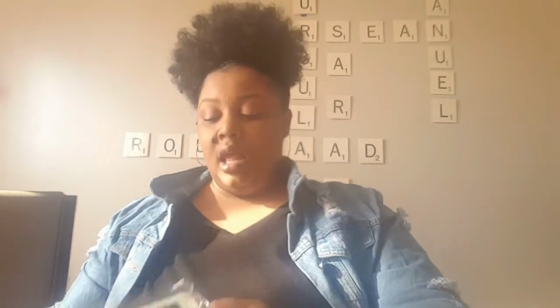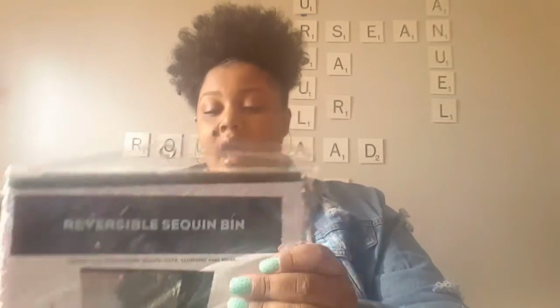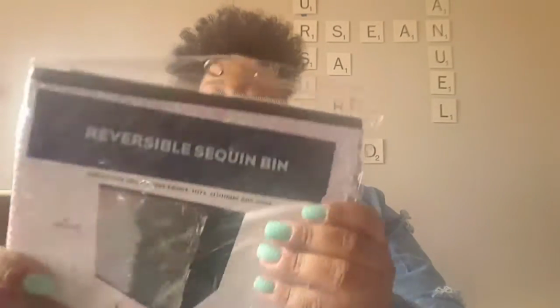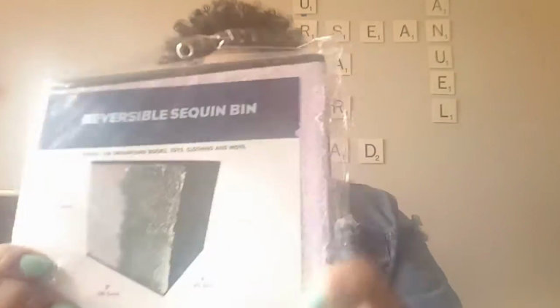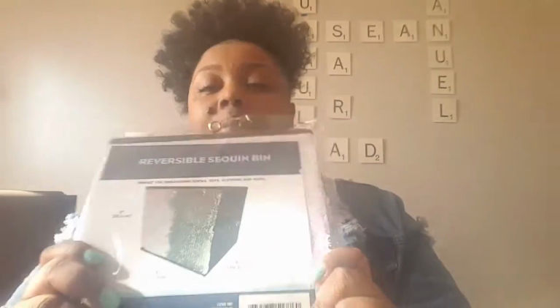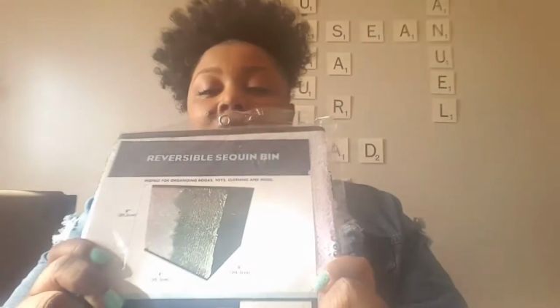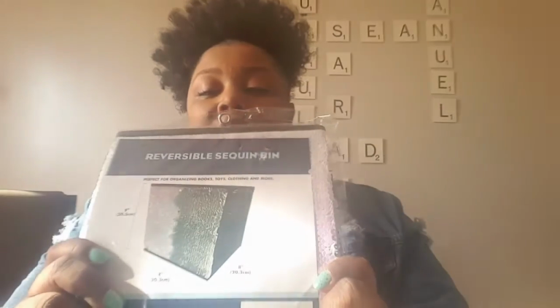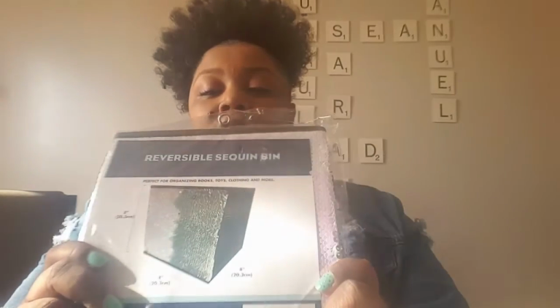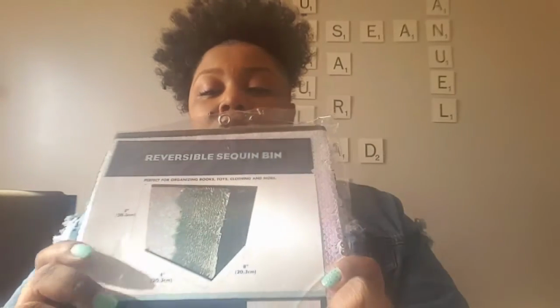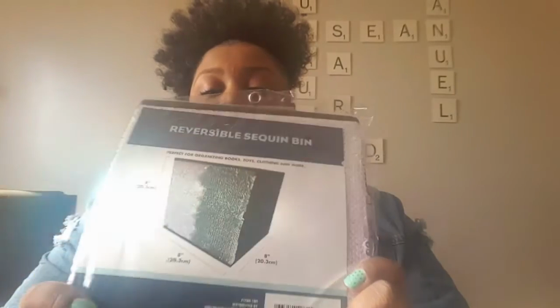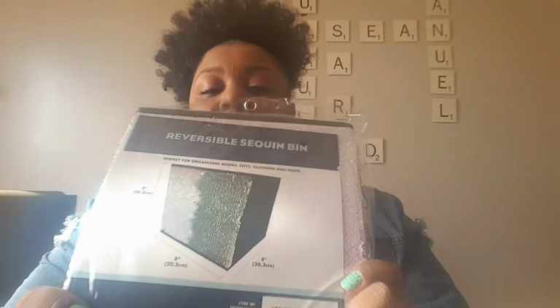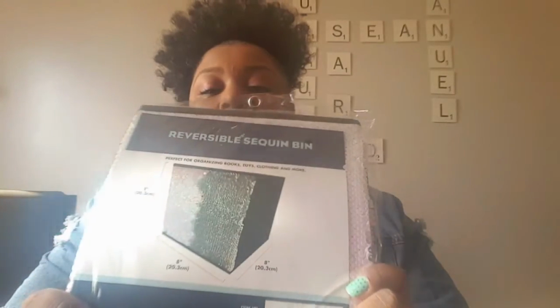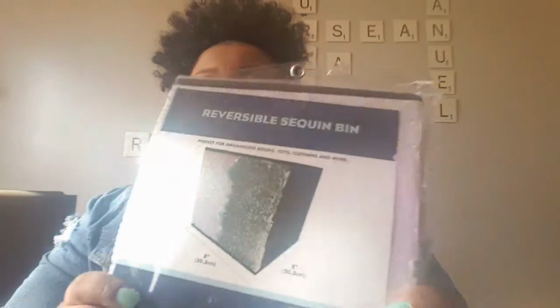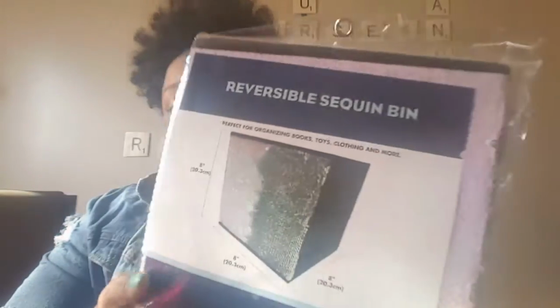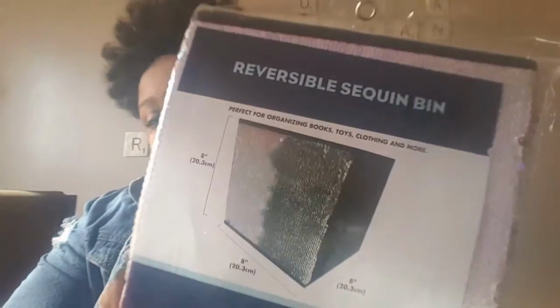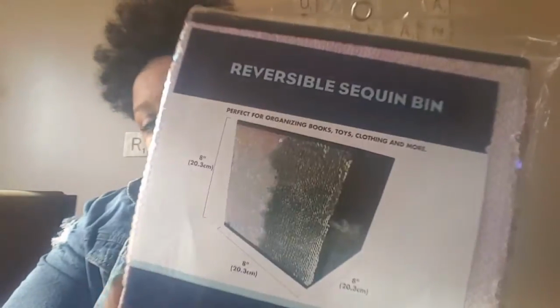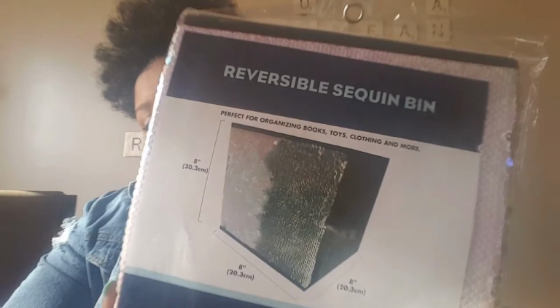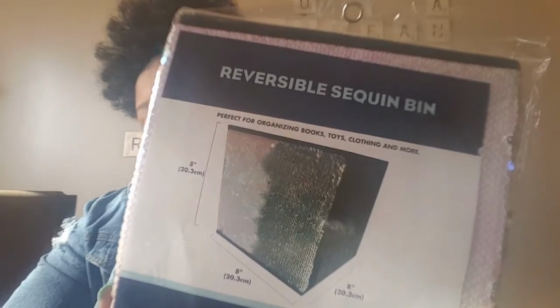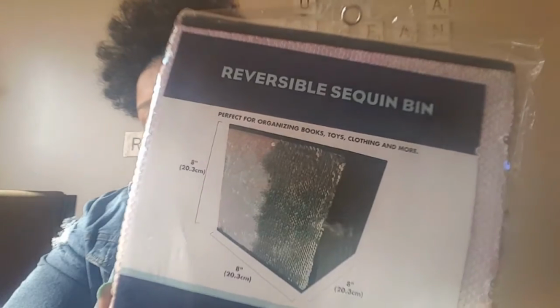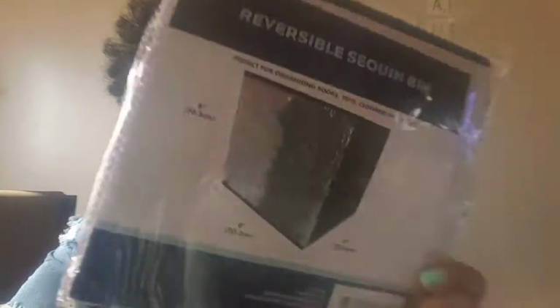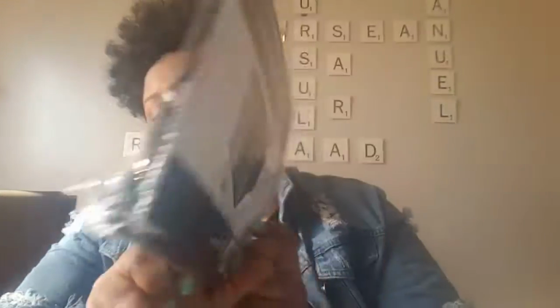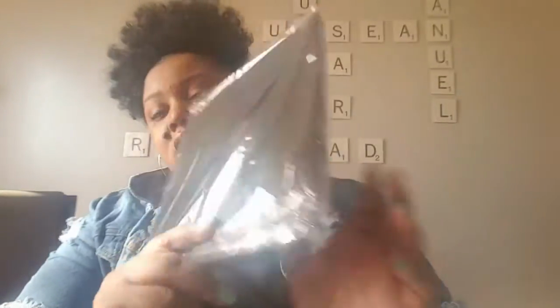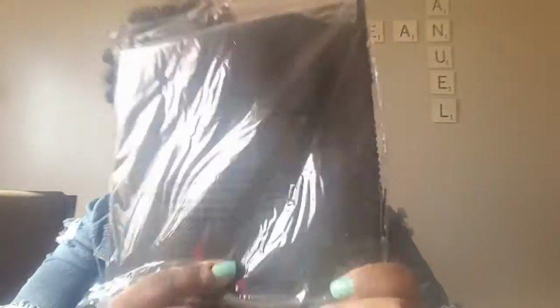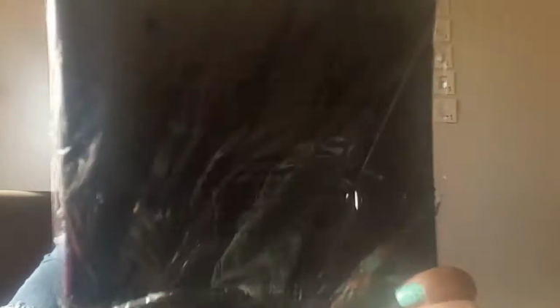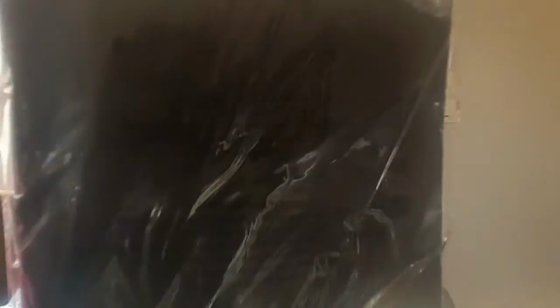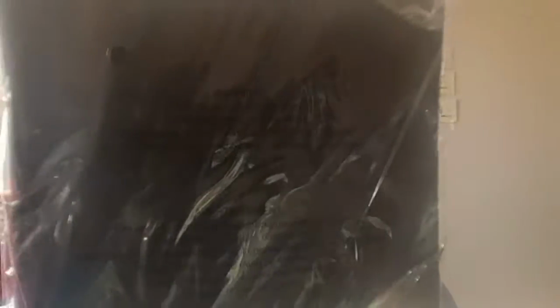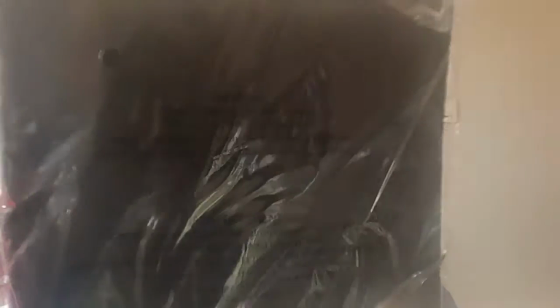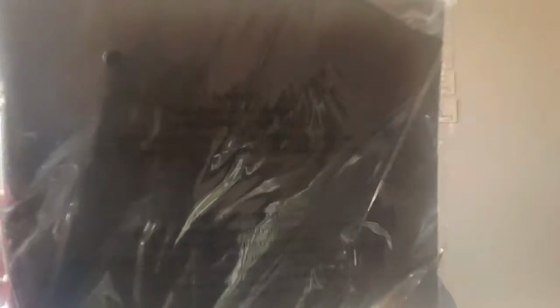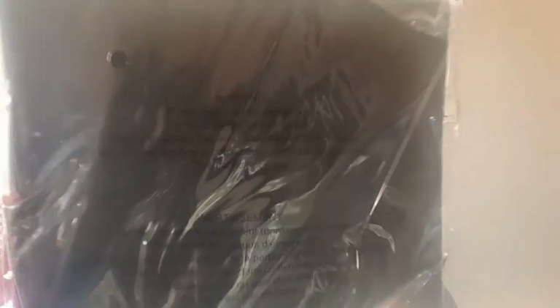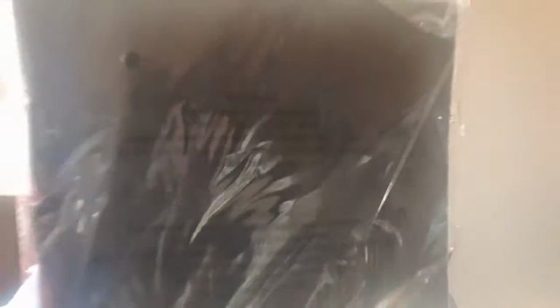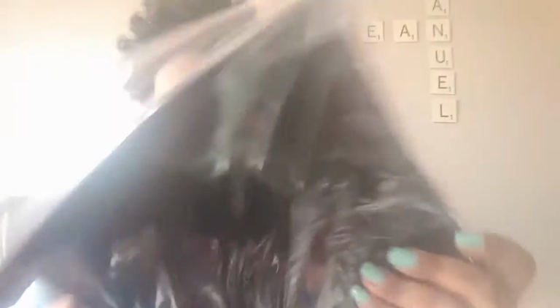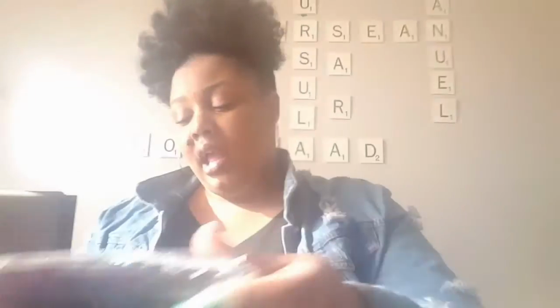I also picked up the silver-to-pink reversible sequin bands, and the back of these ones is black.